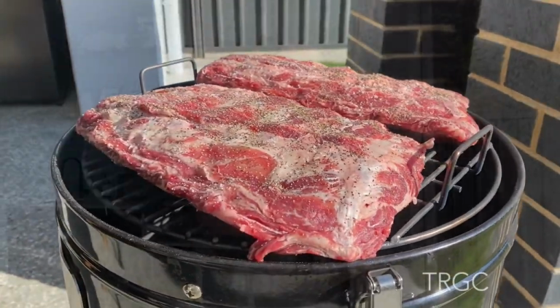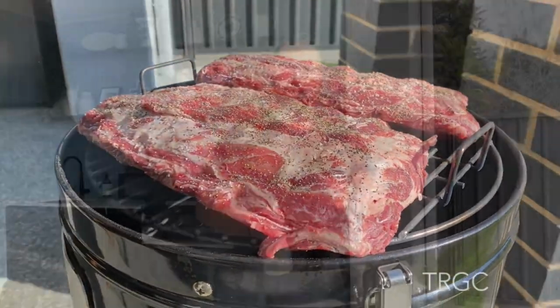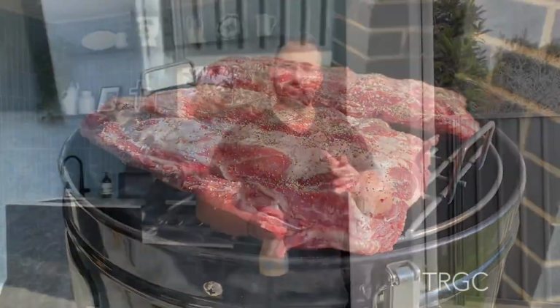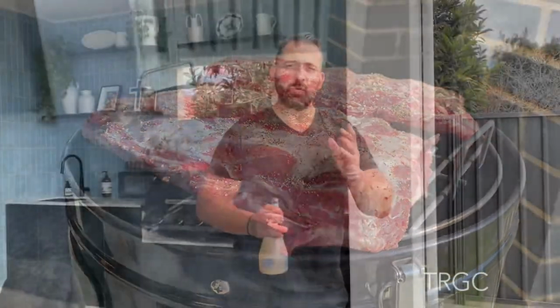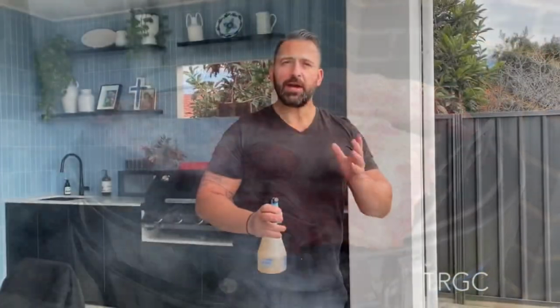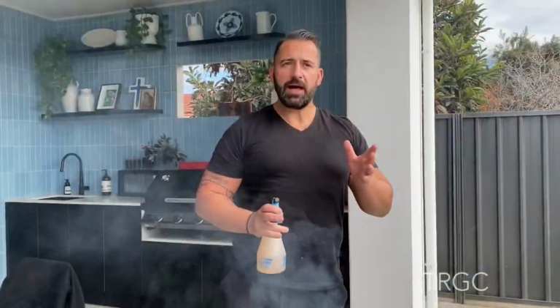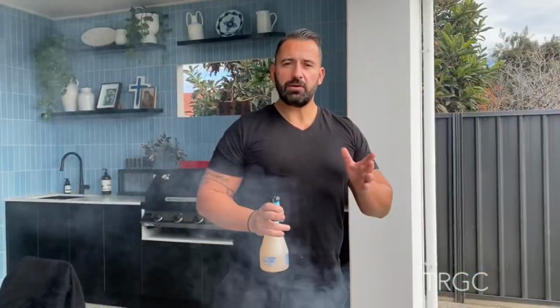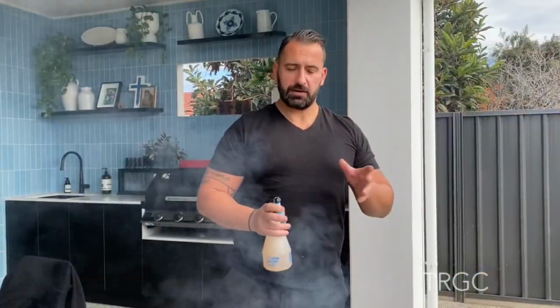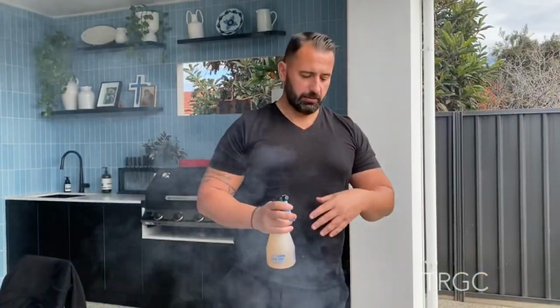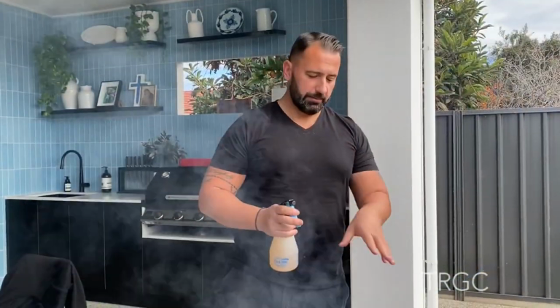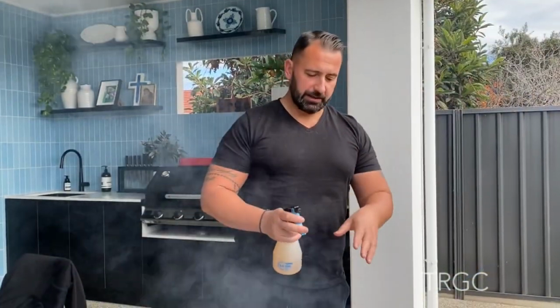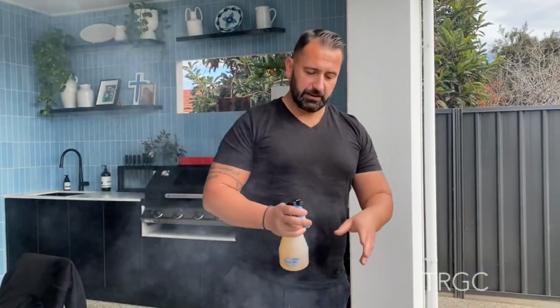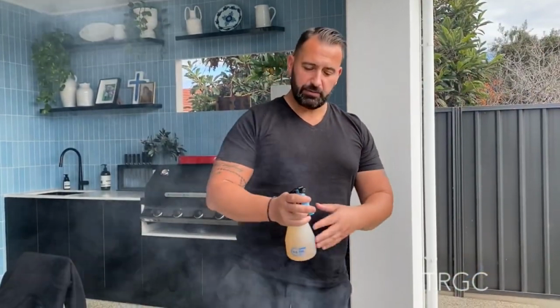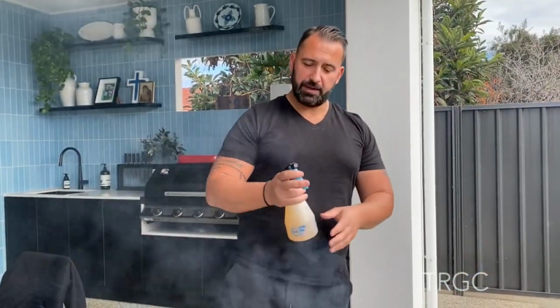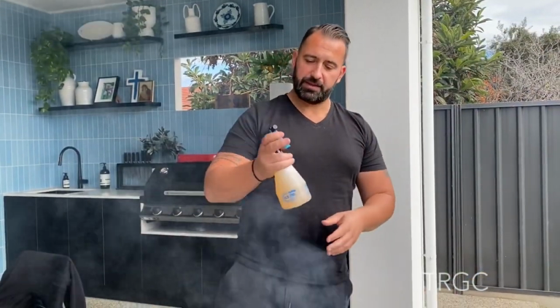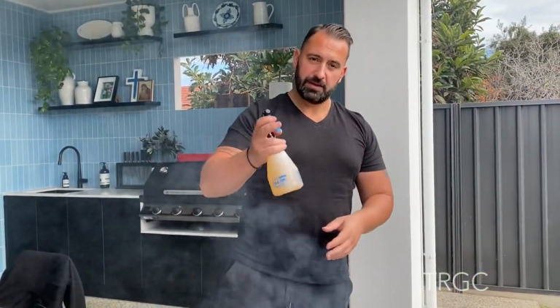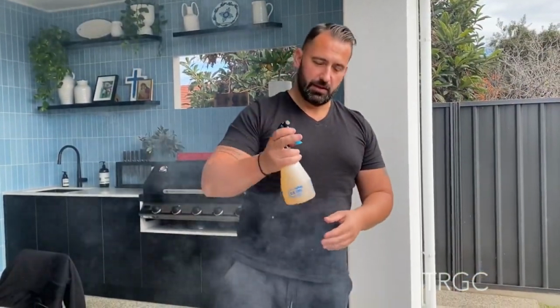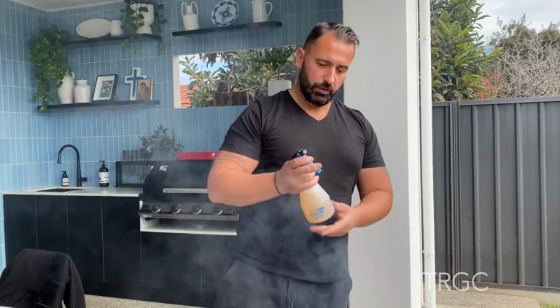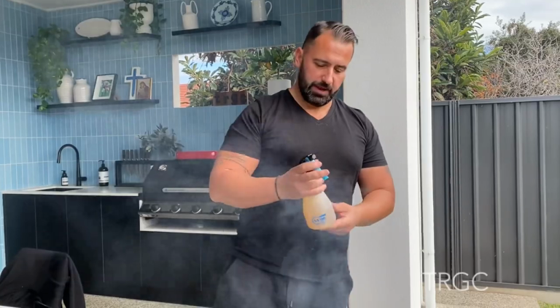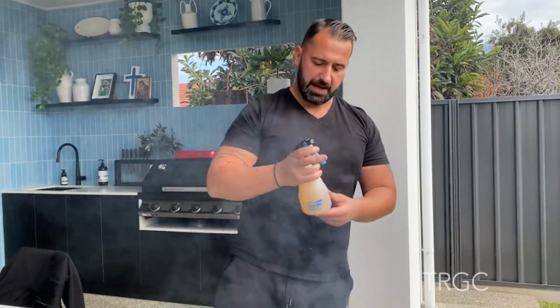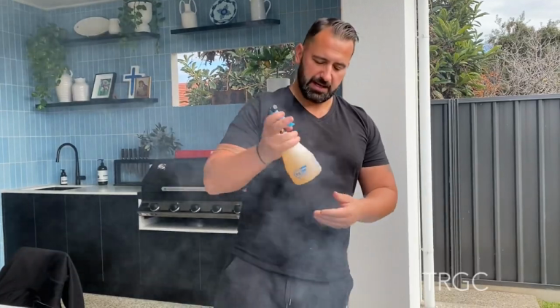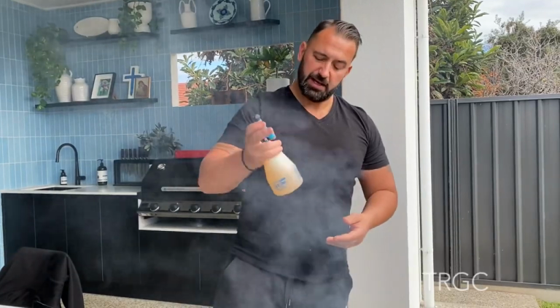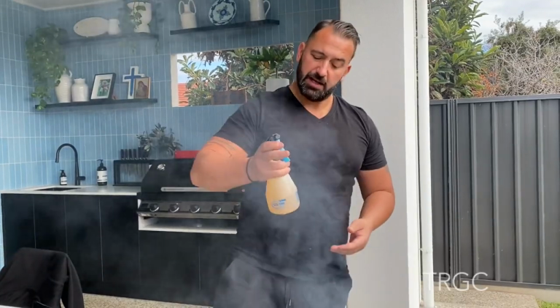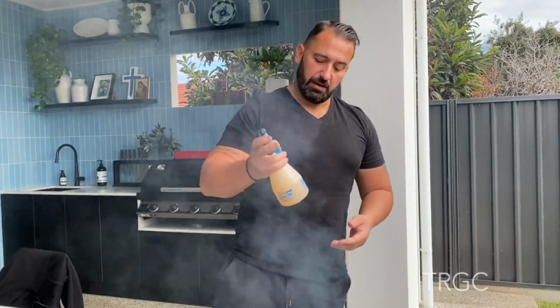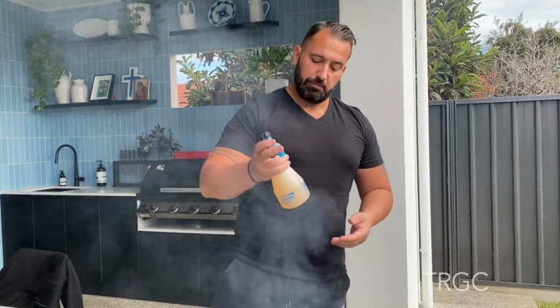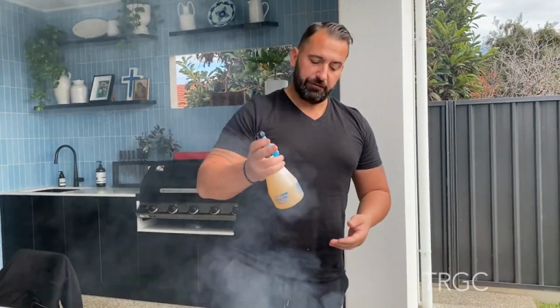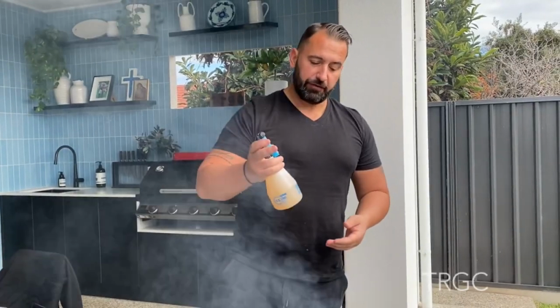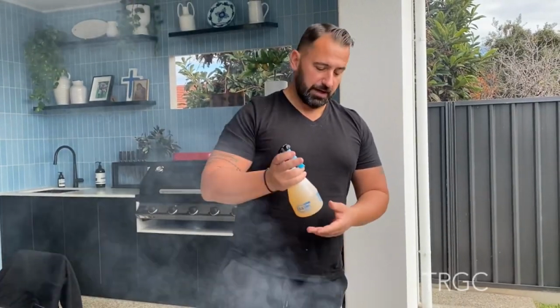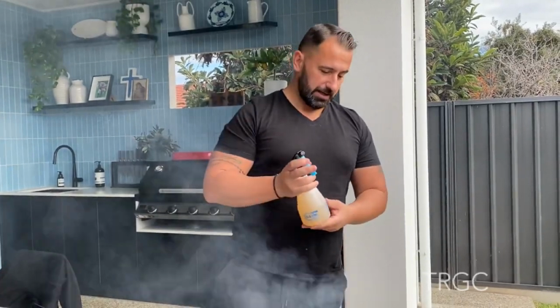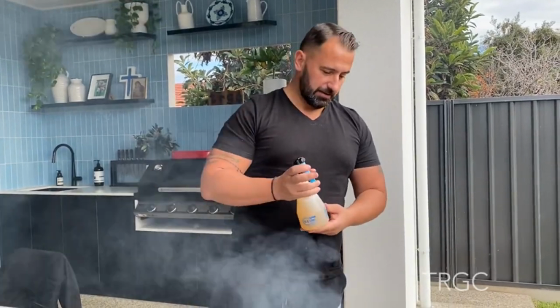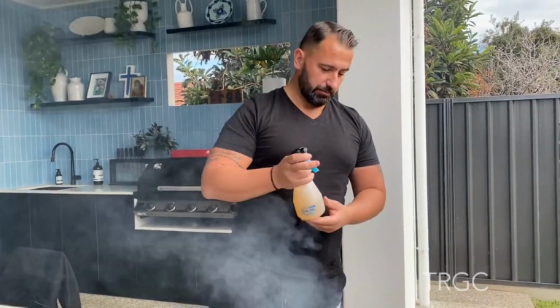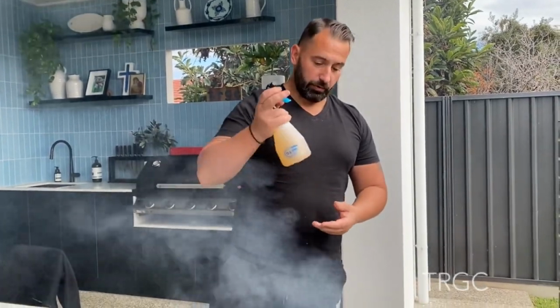So every now and then we're gonna make it a little bit better with beef broth.